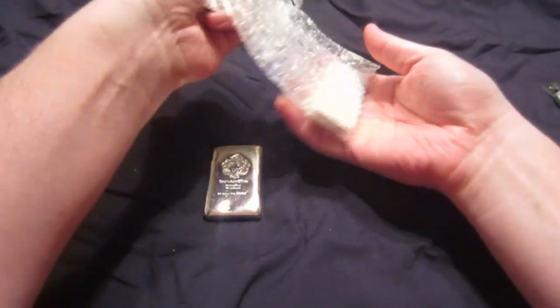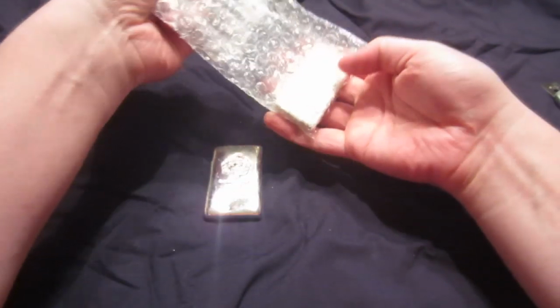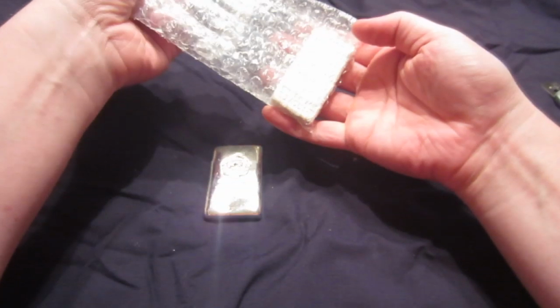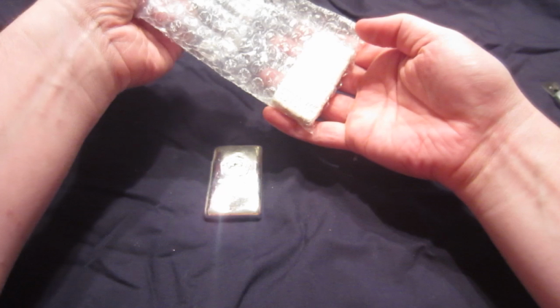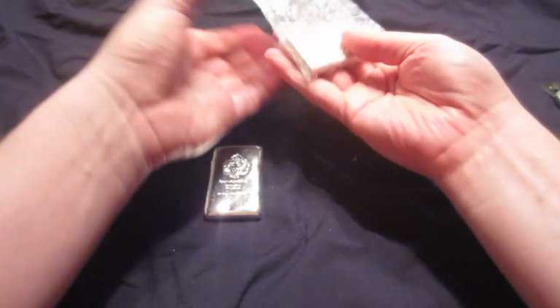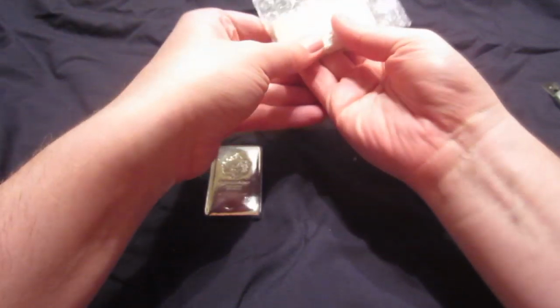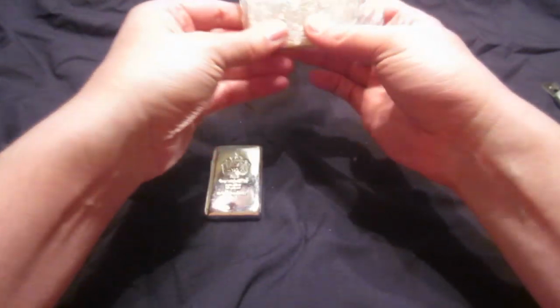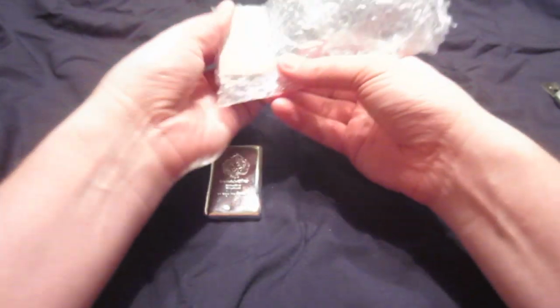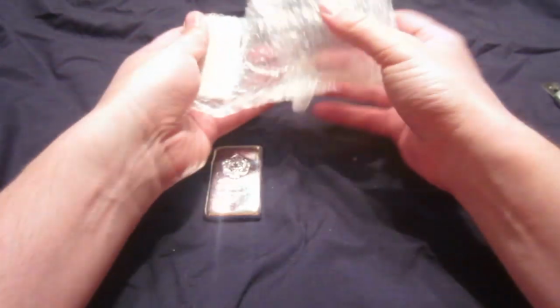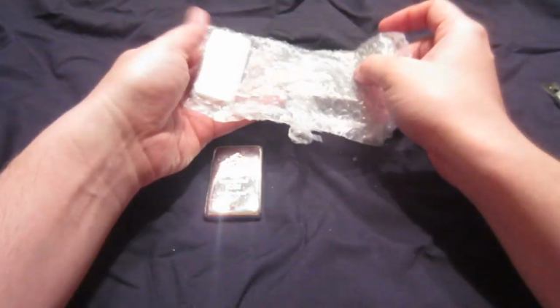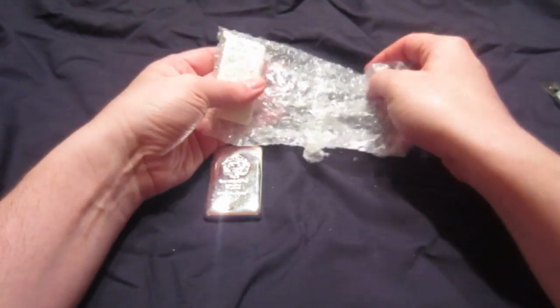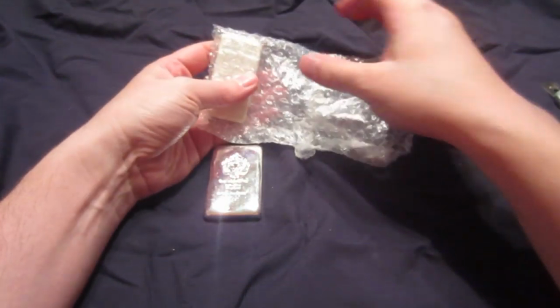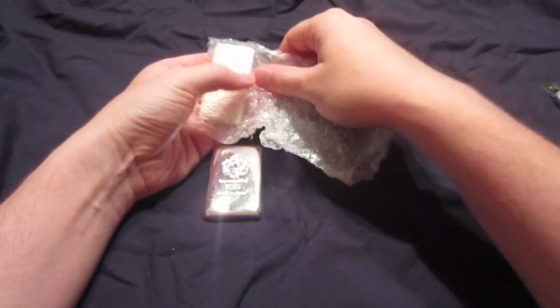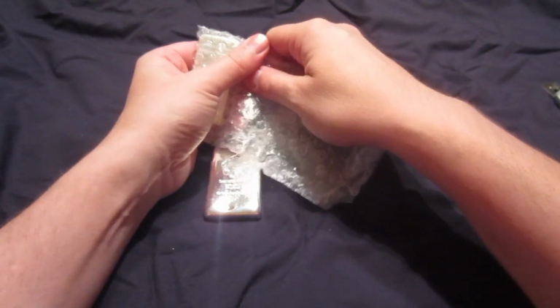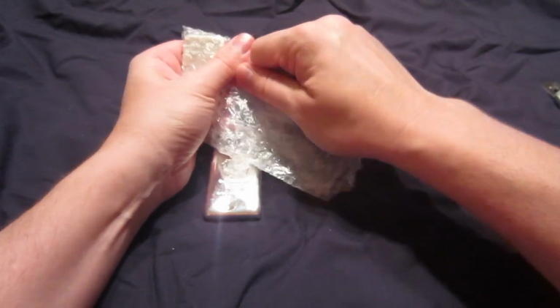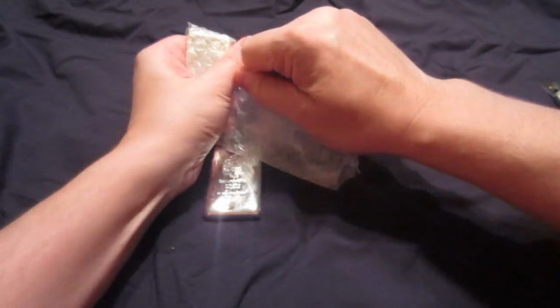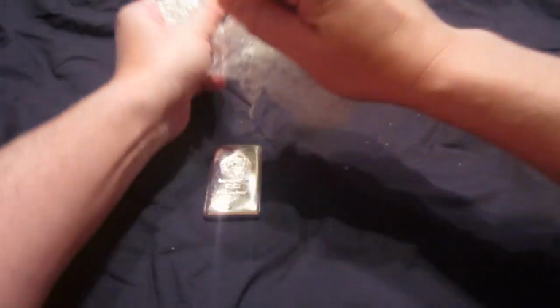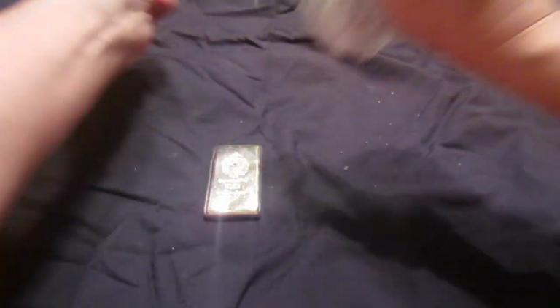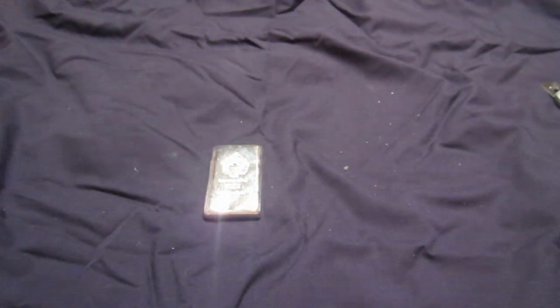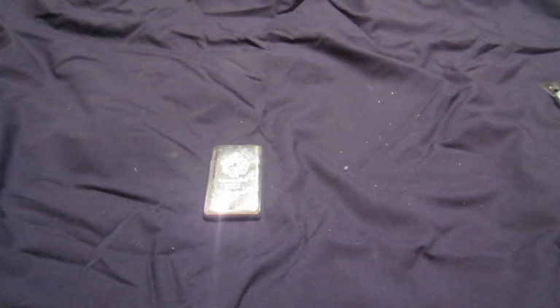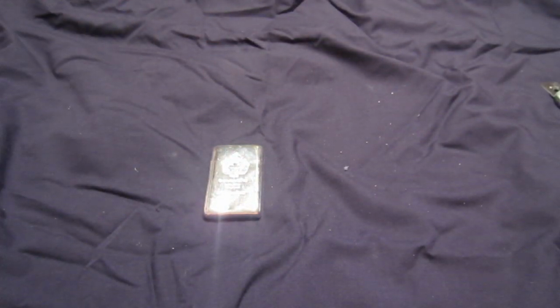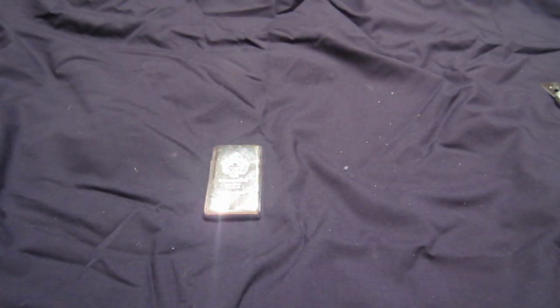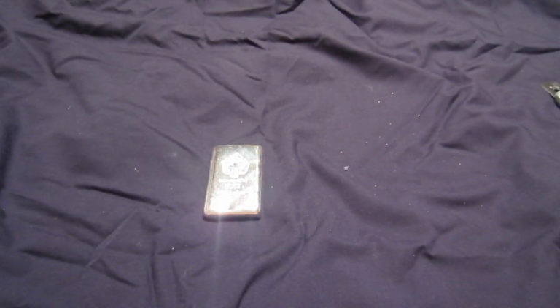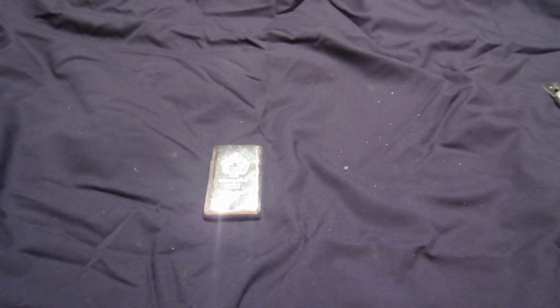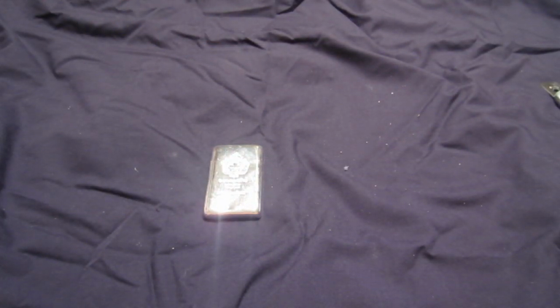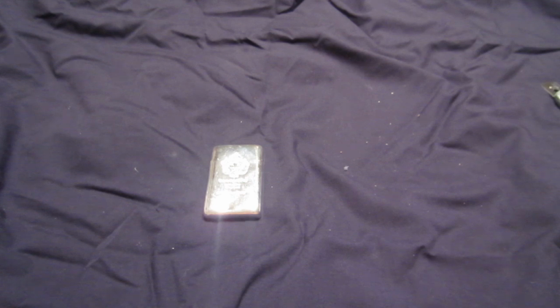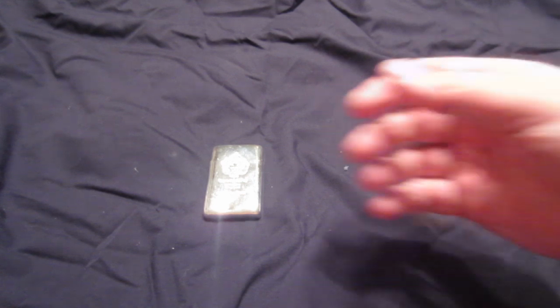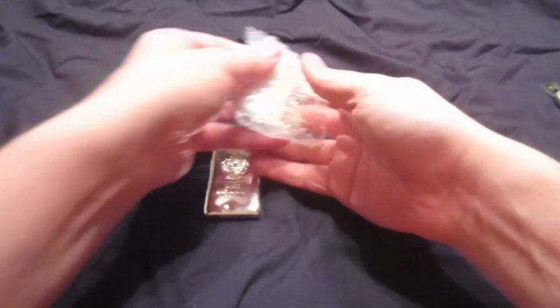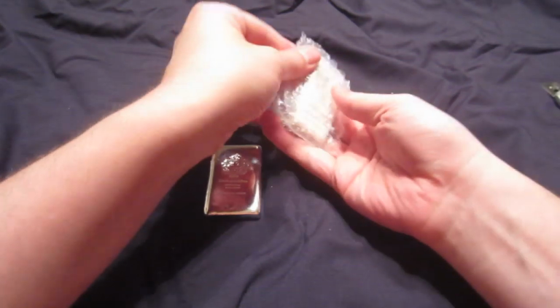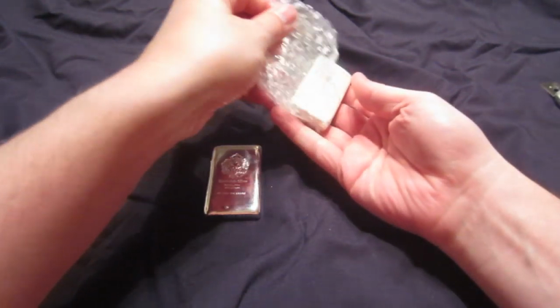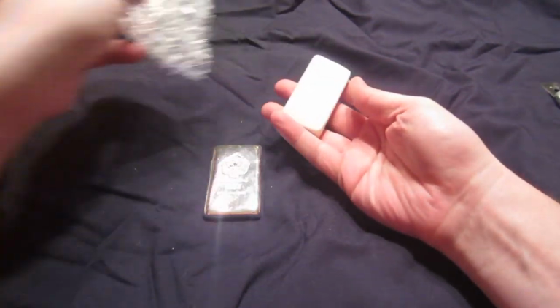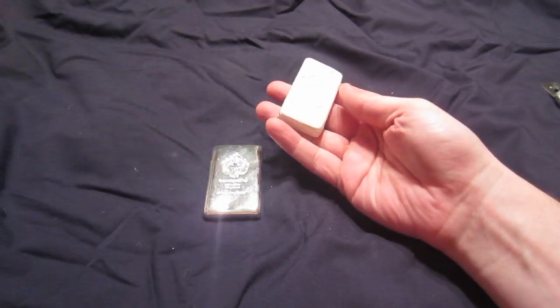These both came from Scottsdale, their eBay store, which is nice. They ship them really well and they ship them out quick.